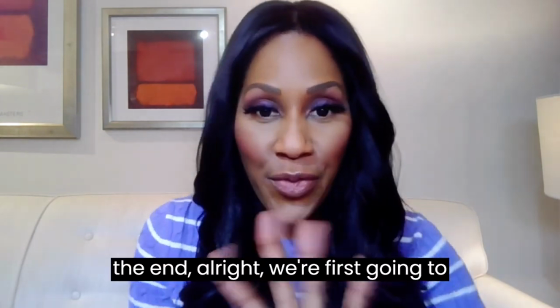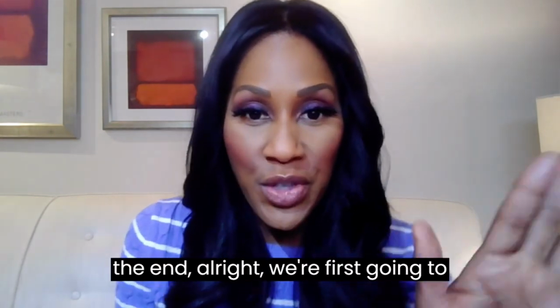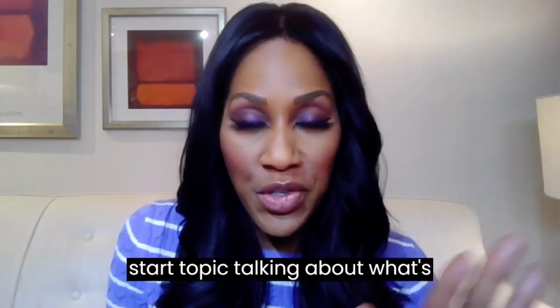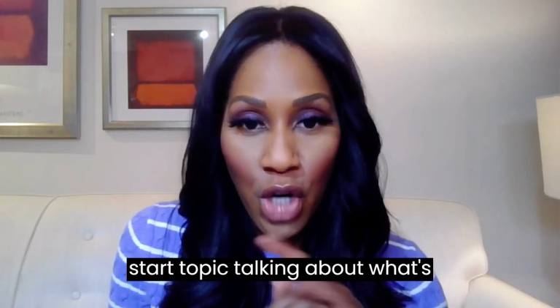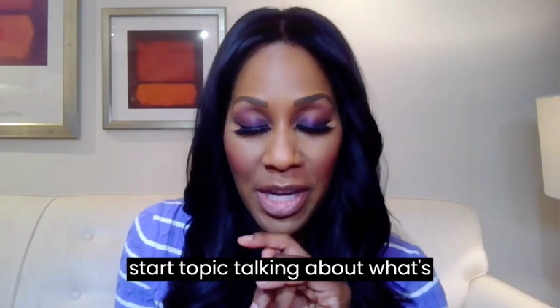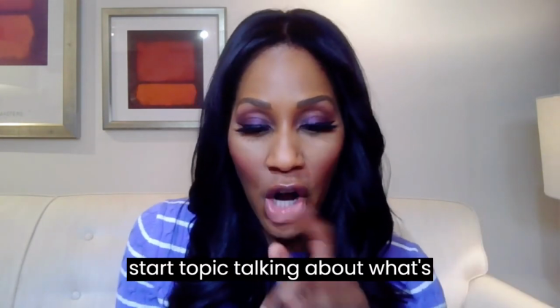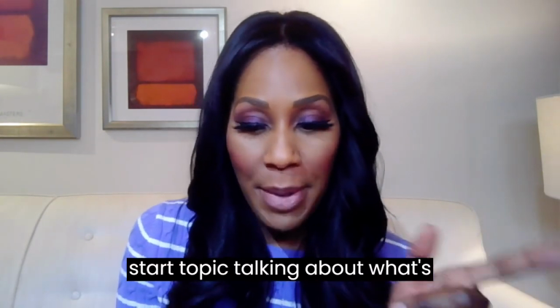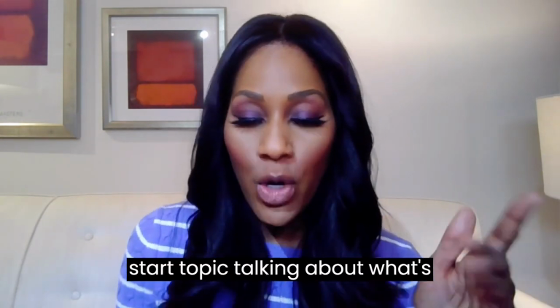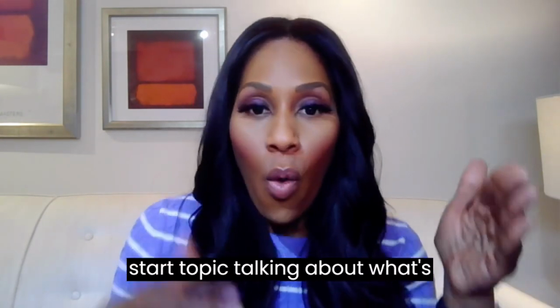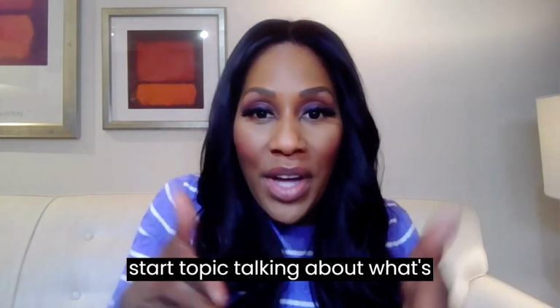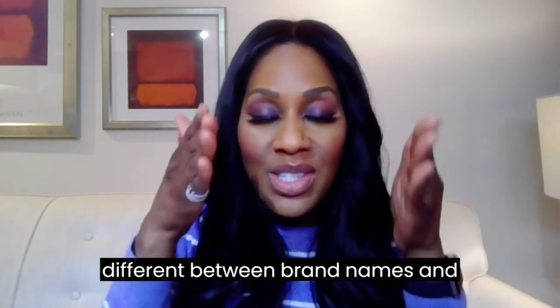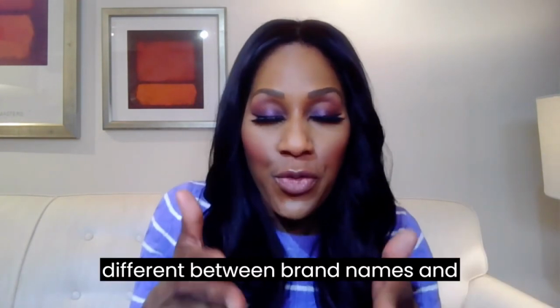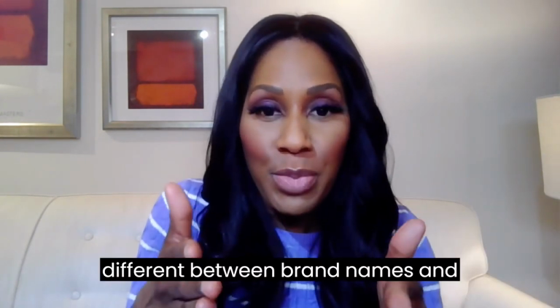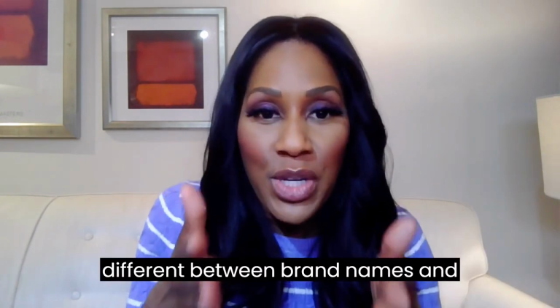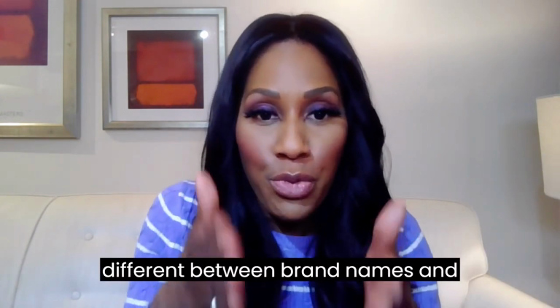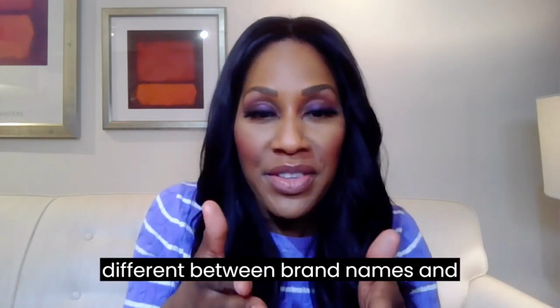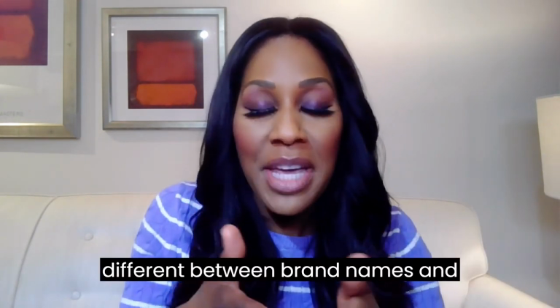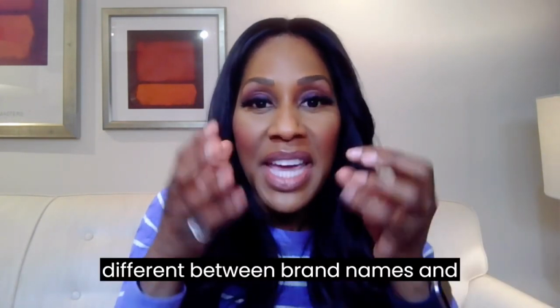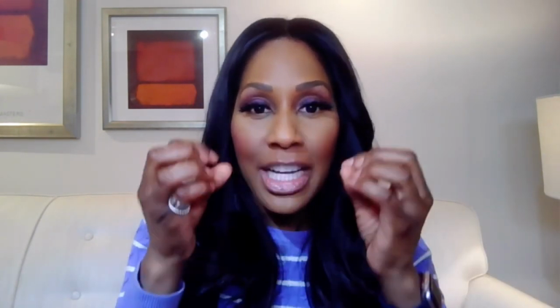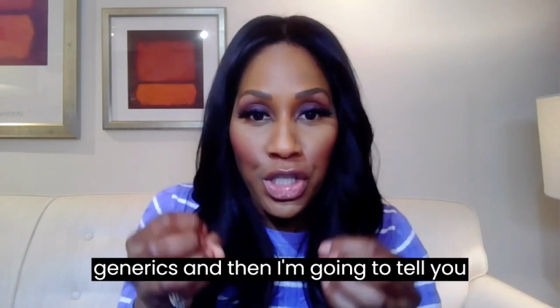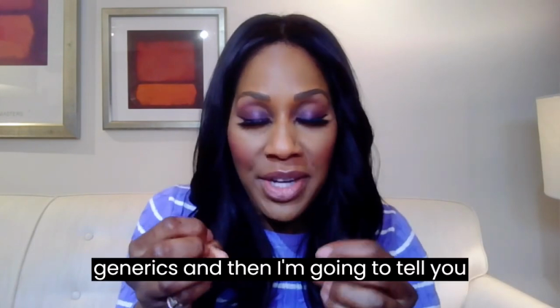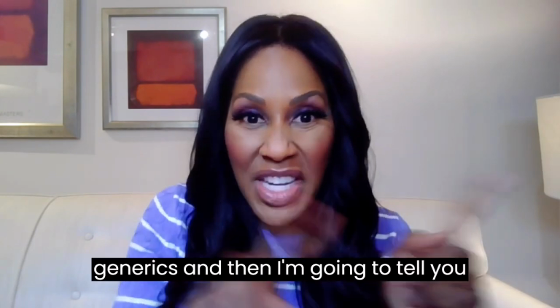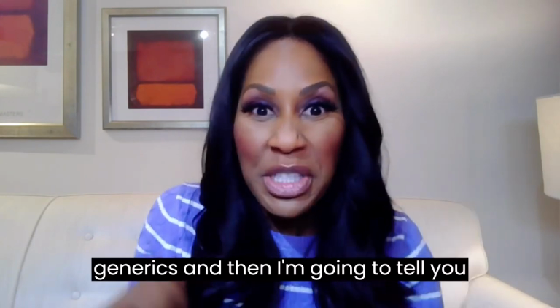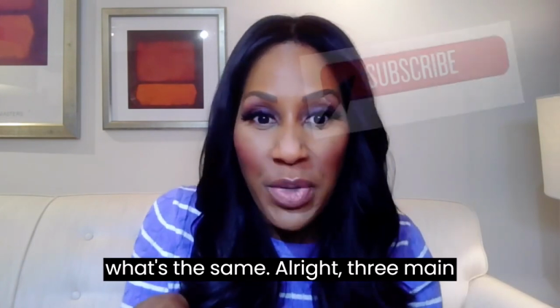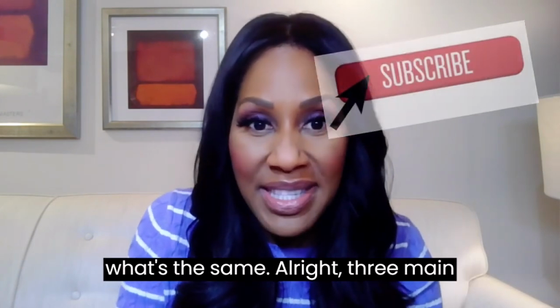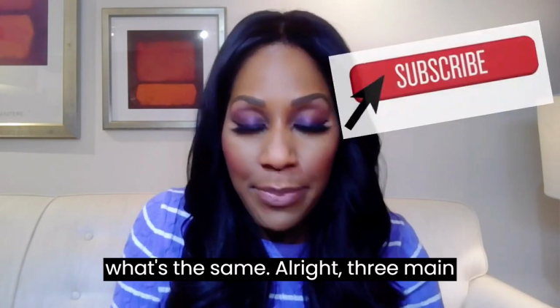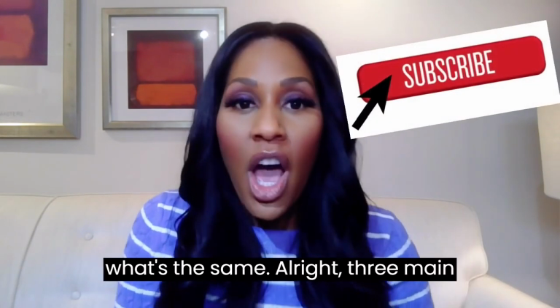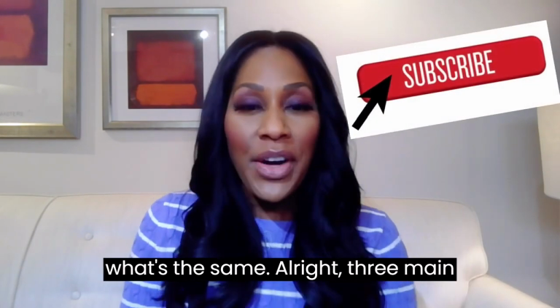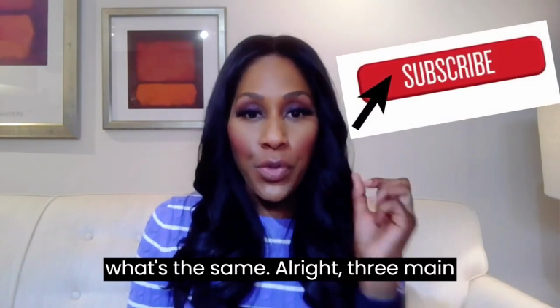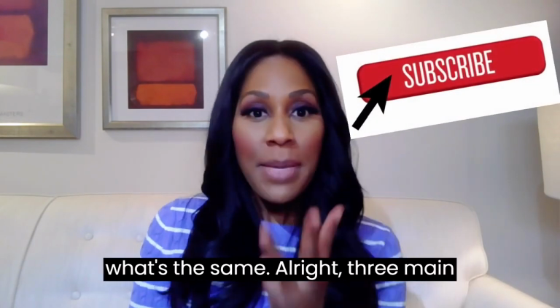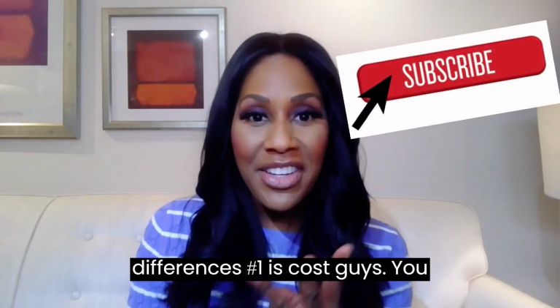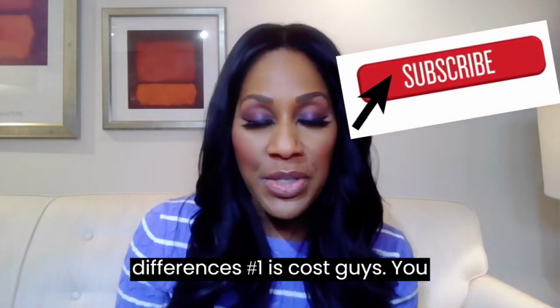We're first going to start talking about what's different between brand names and generics, and then I'm going to tell you what's the same. Three main differences.